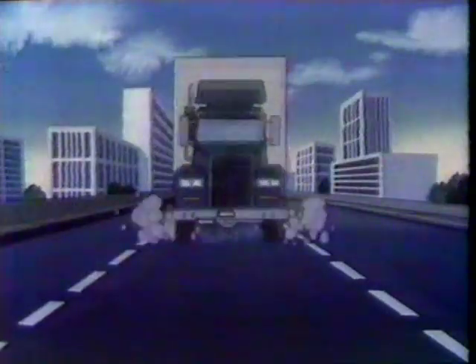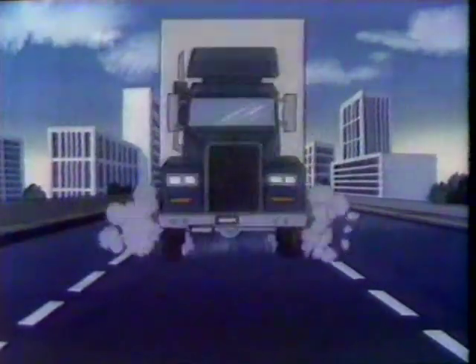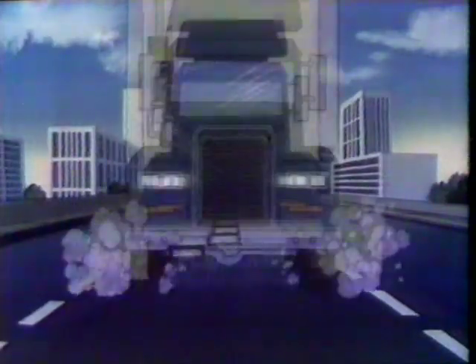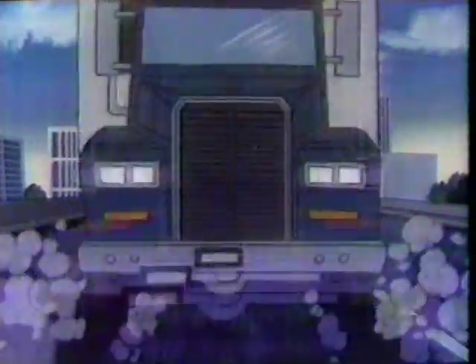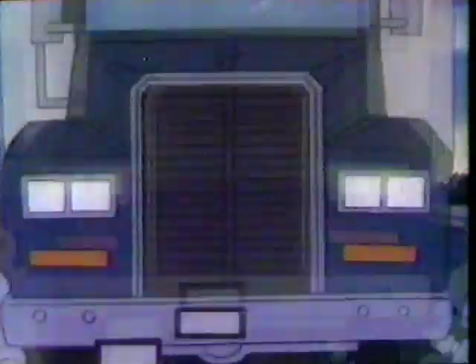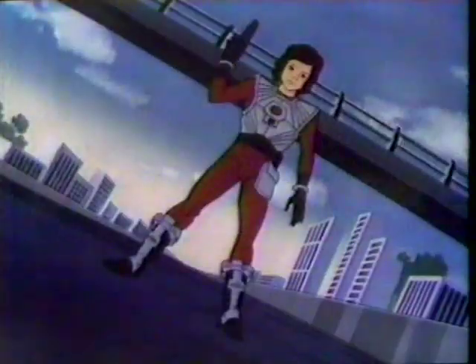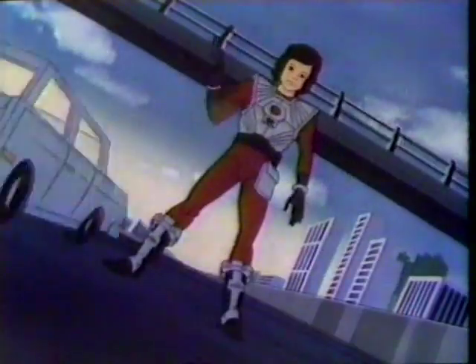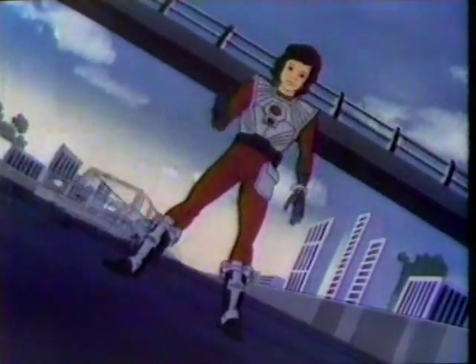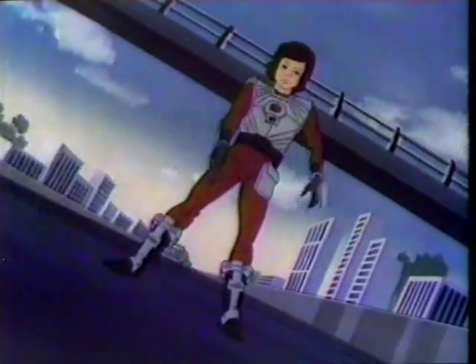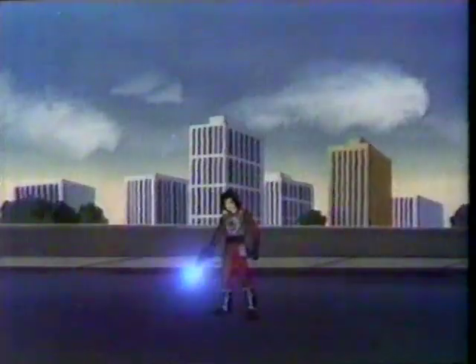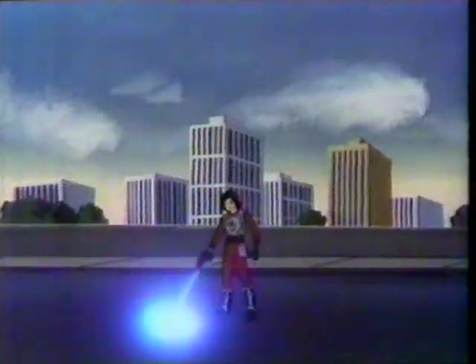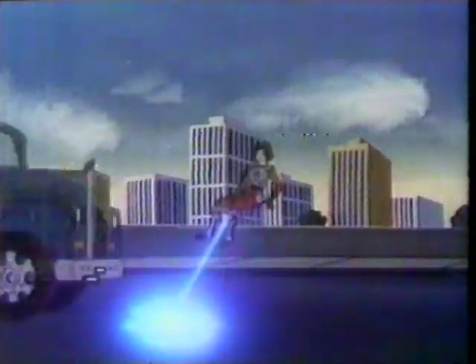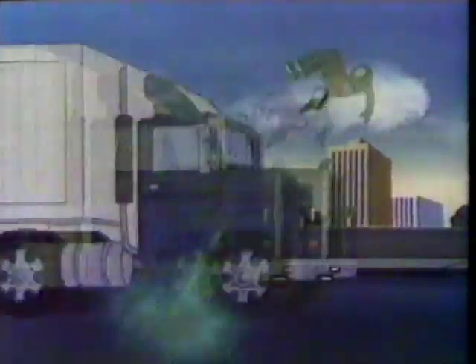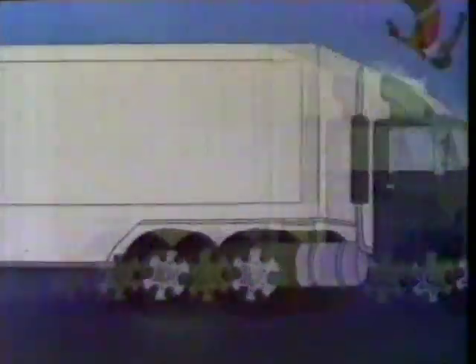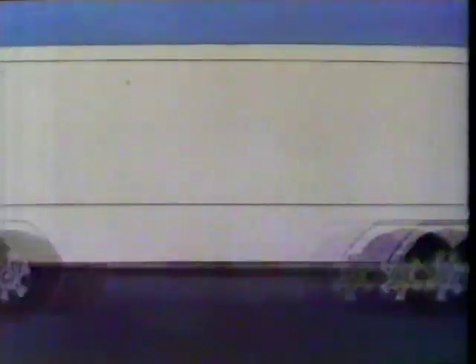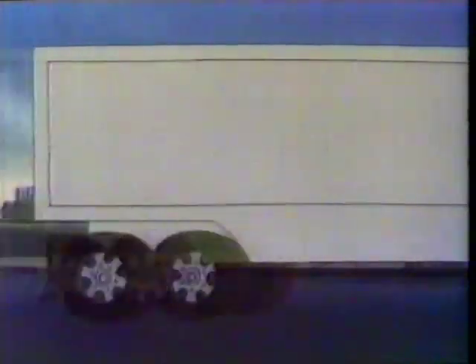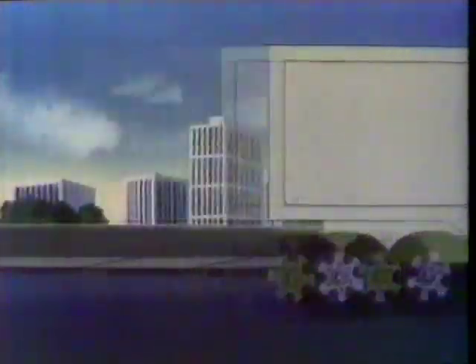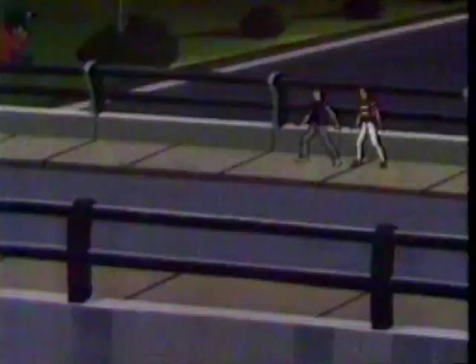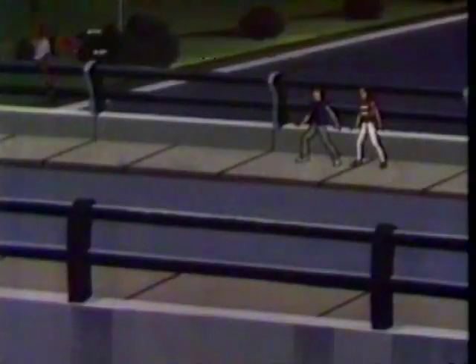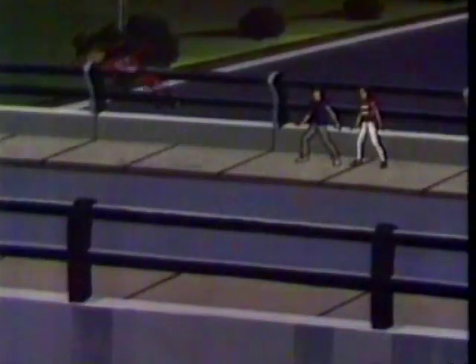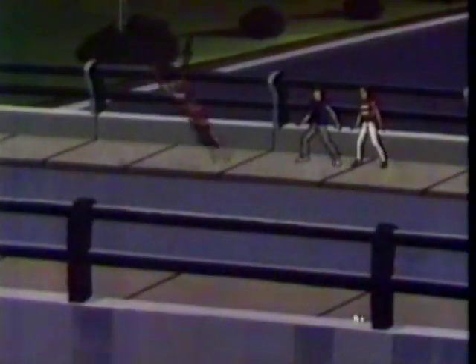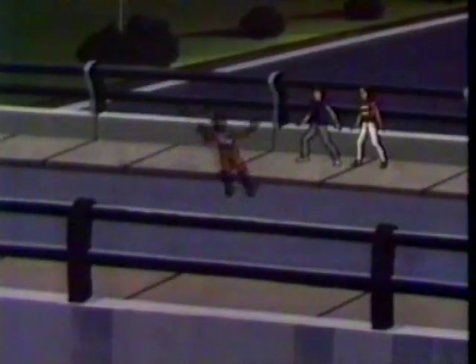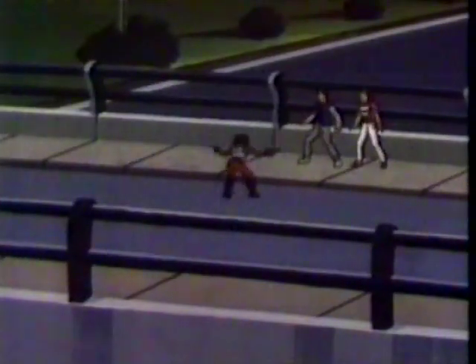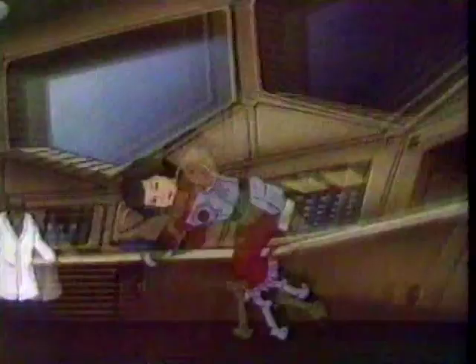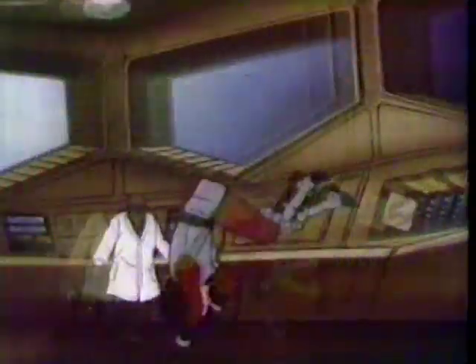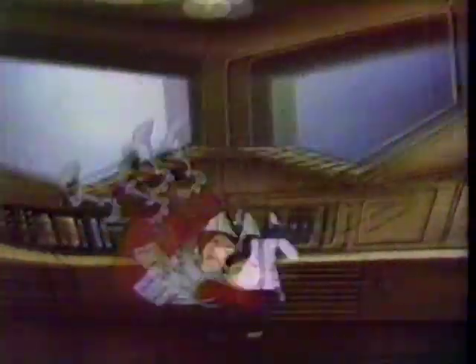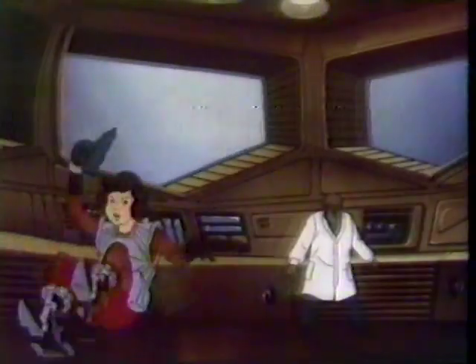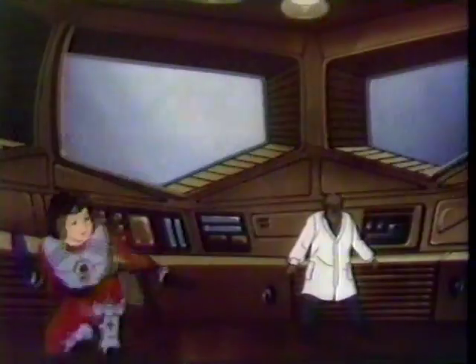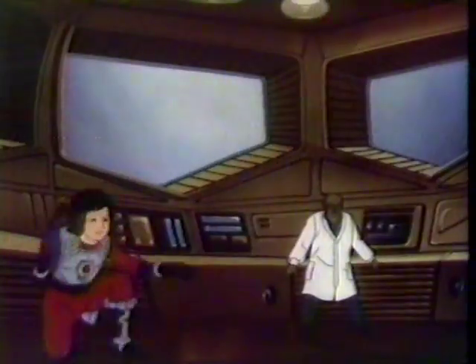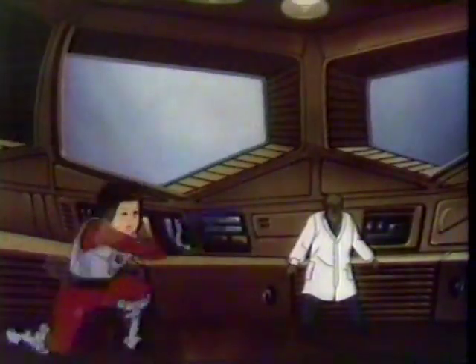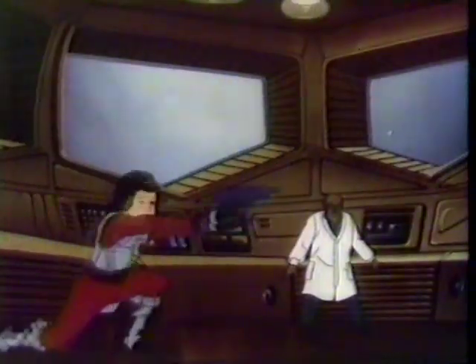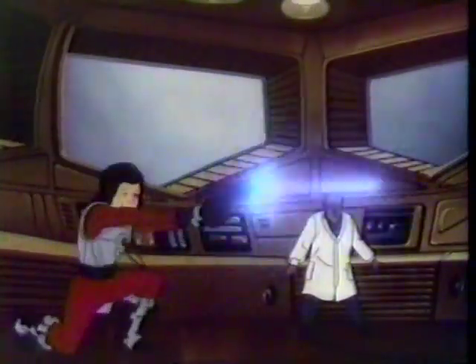Look out — Laser Tag Academy is heating up our Saturday mornings. You'll flip over Laser Tag Academy. It's a real blast.